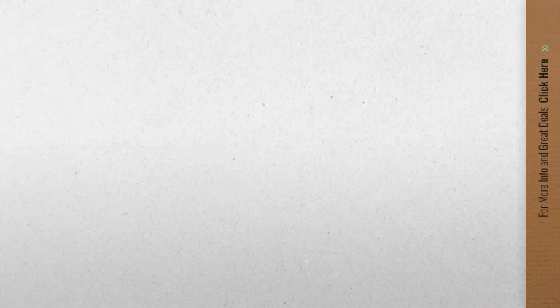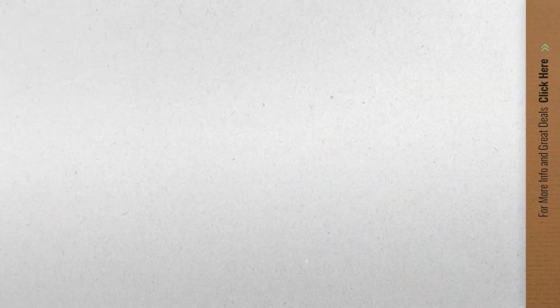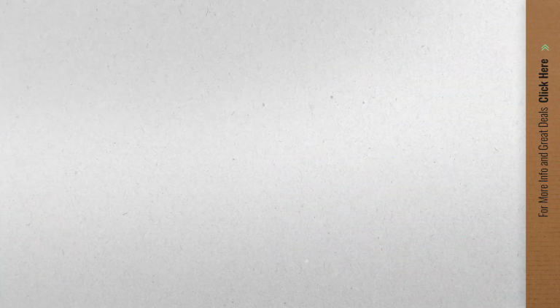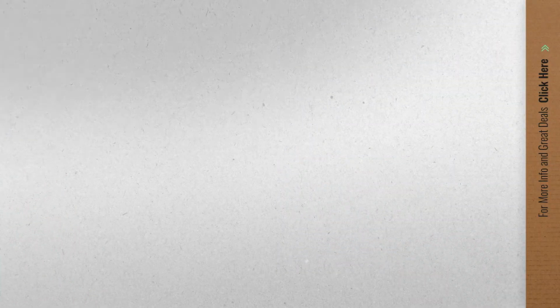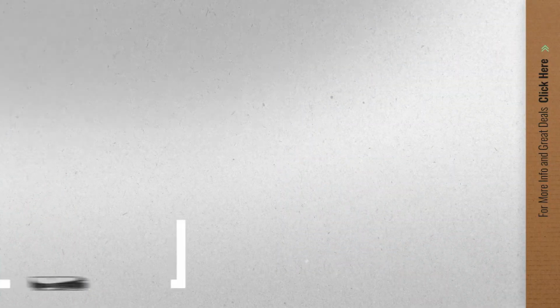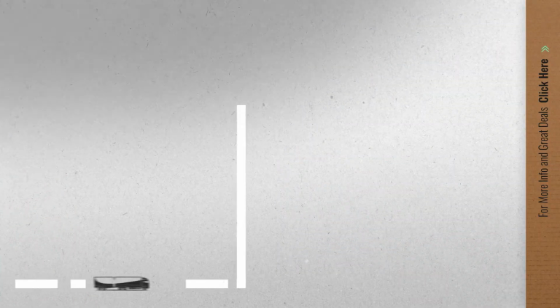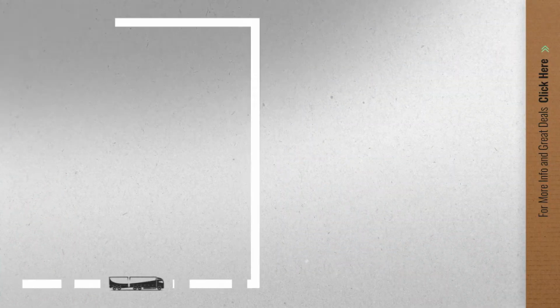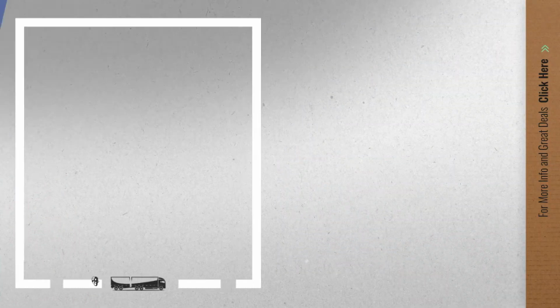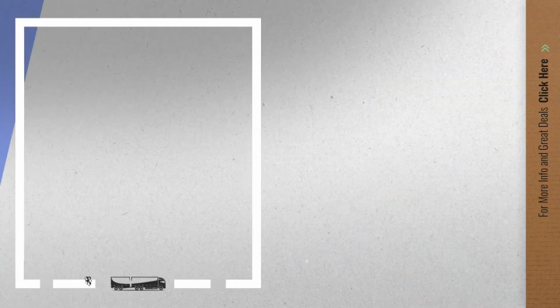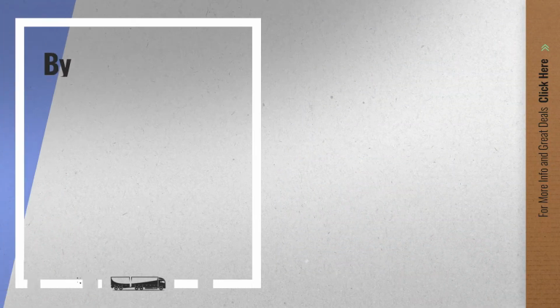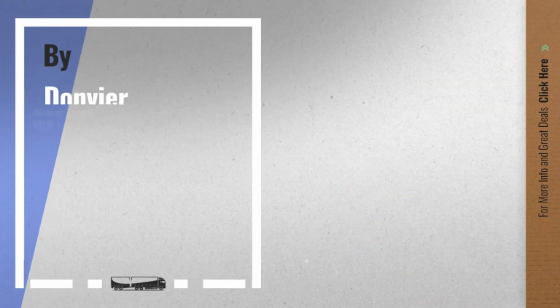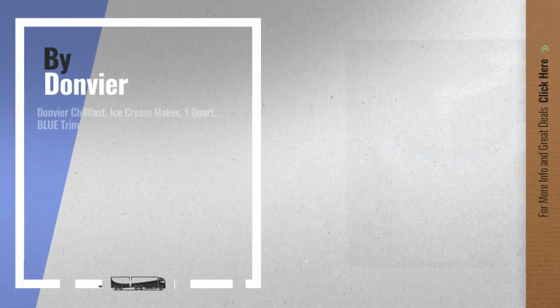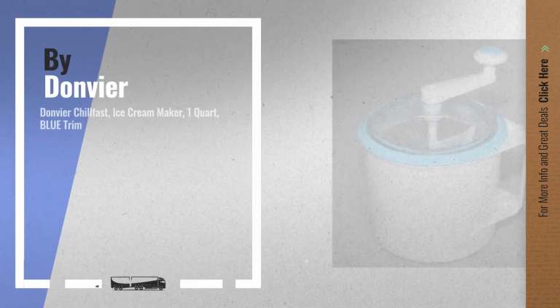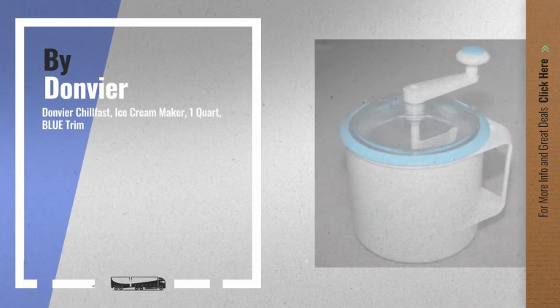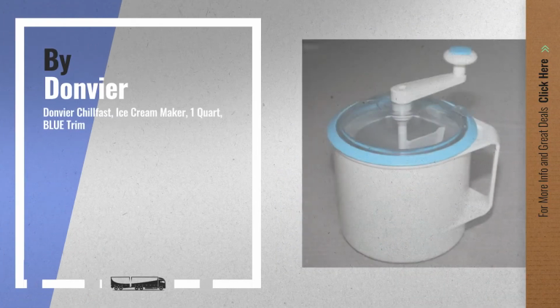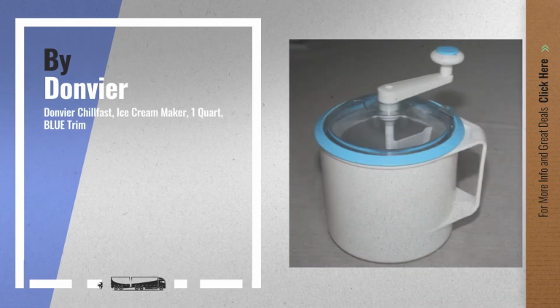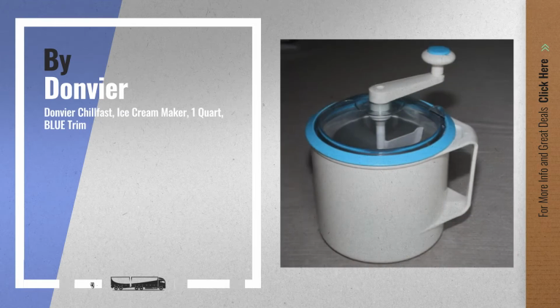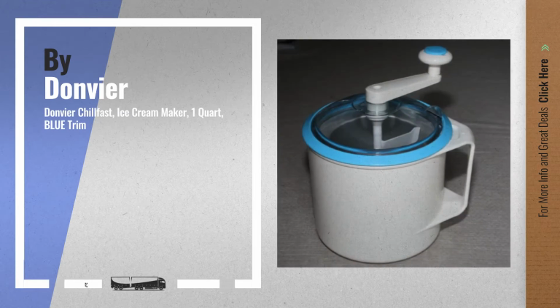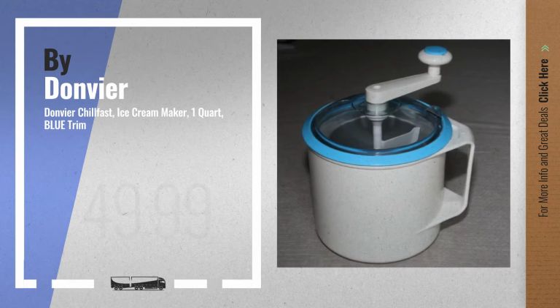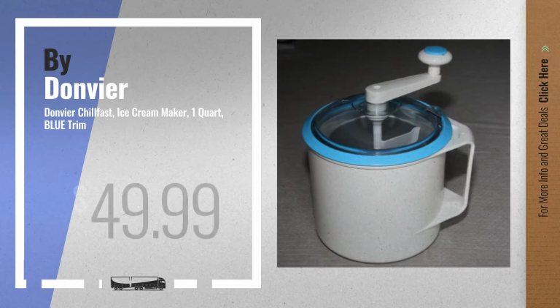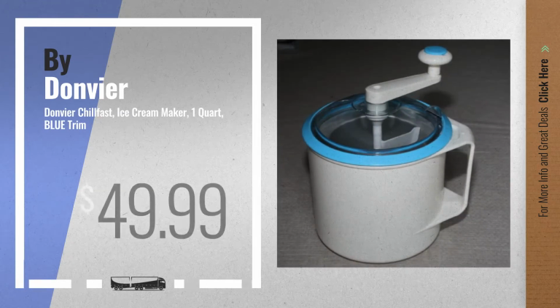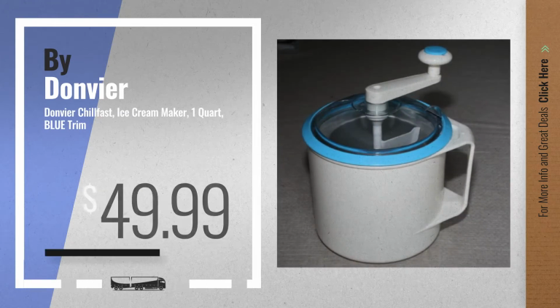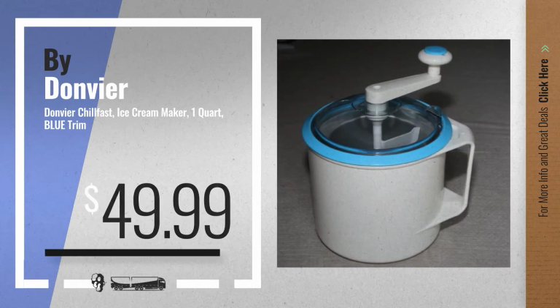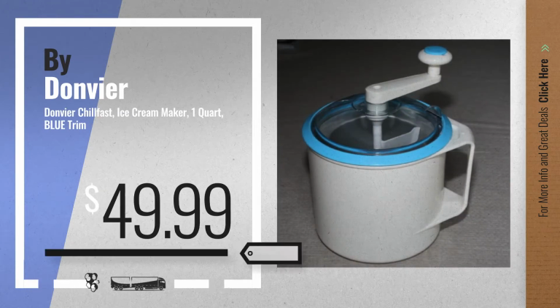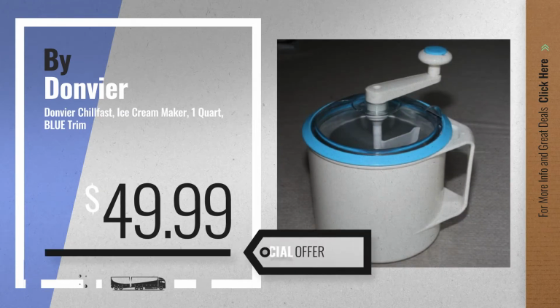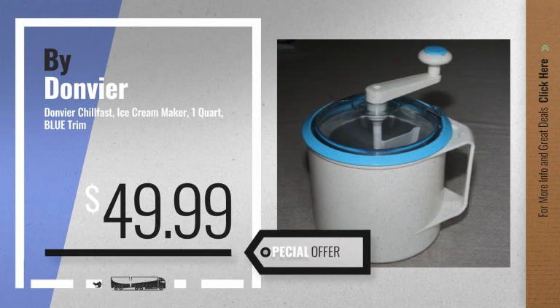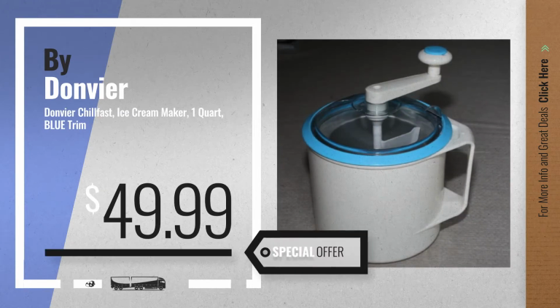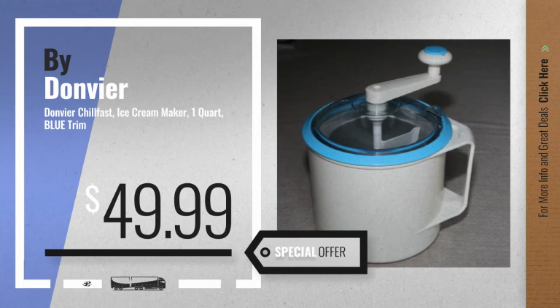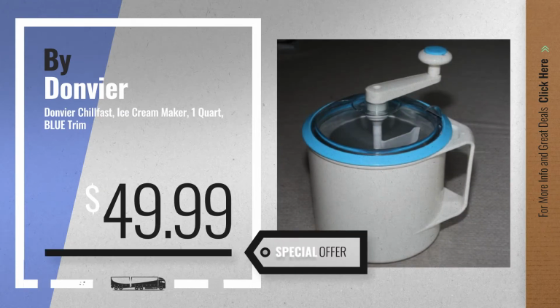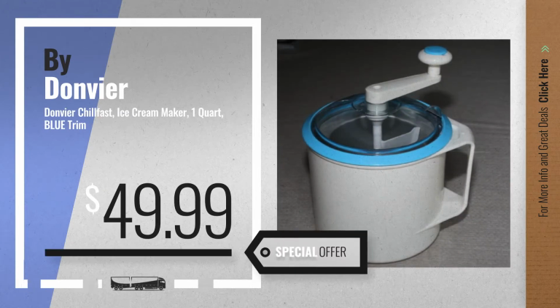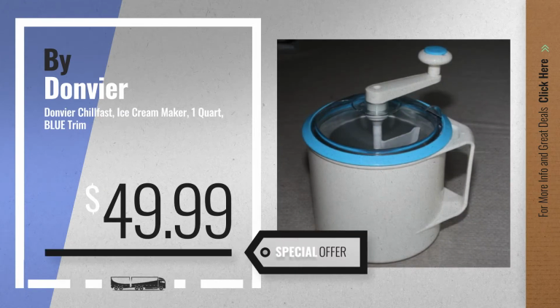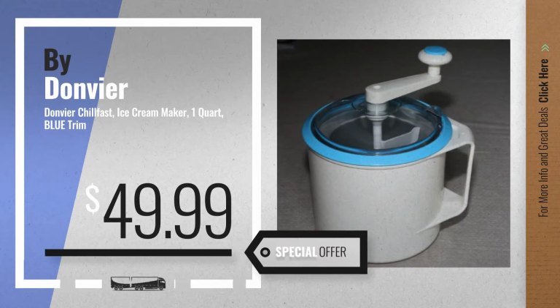Number 6, get this special deal on great new ice cream machines. Thank you.